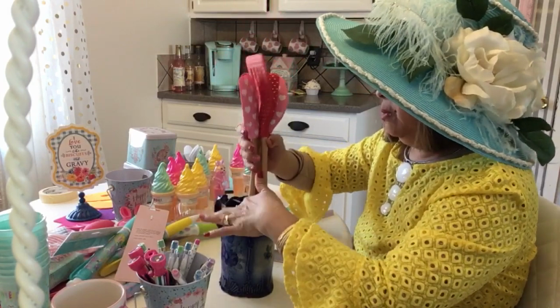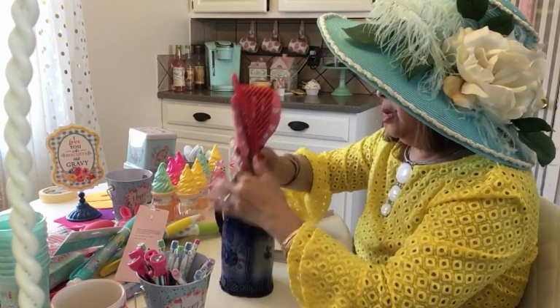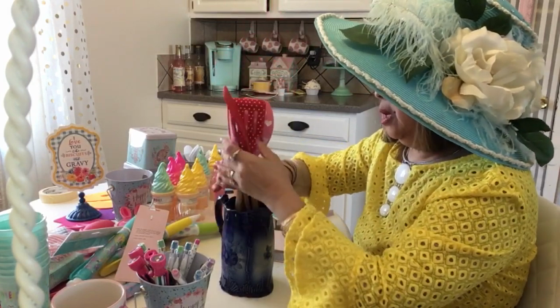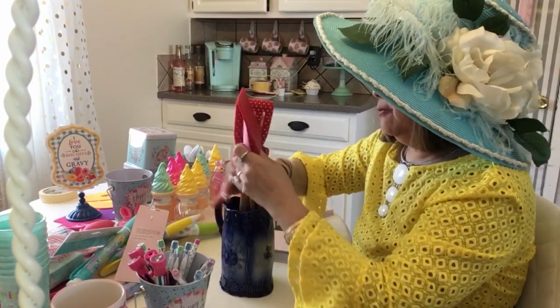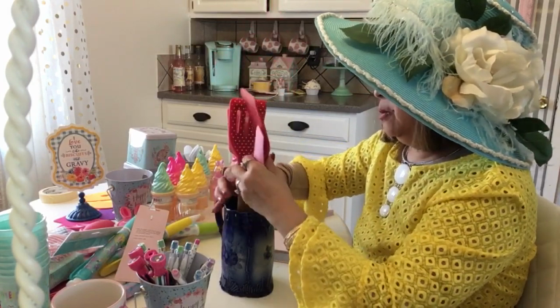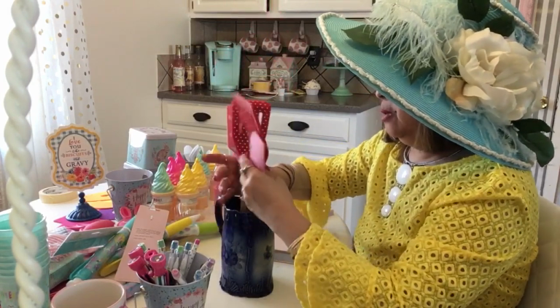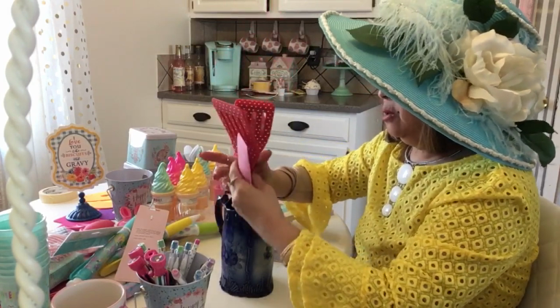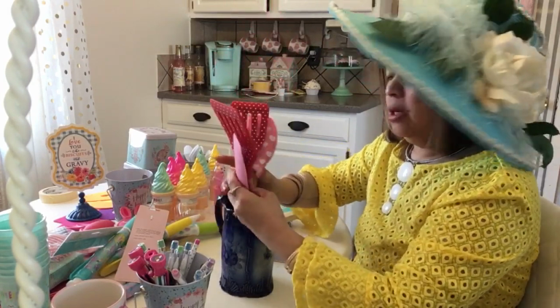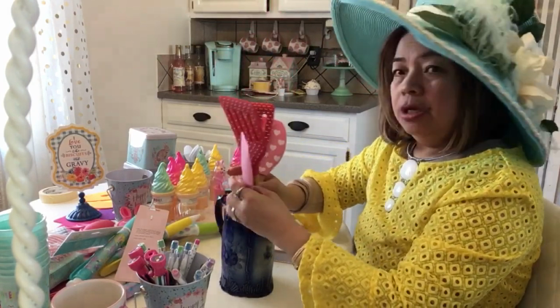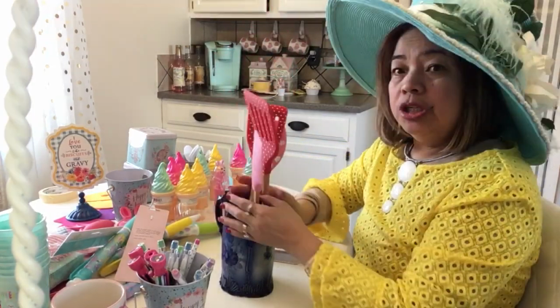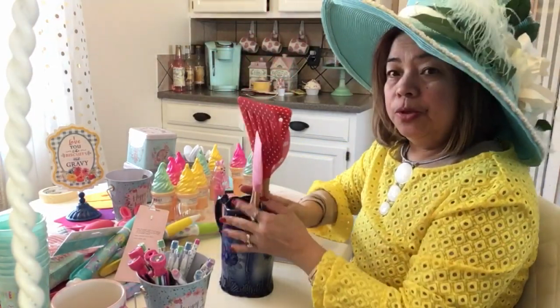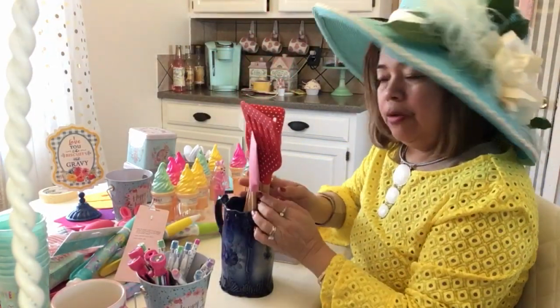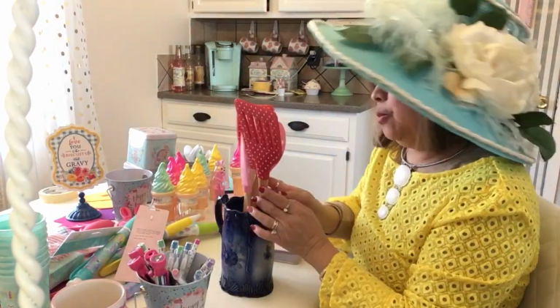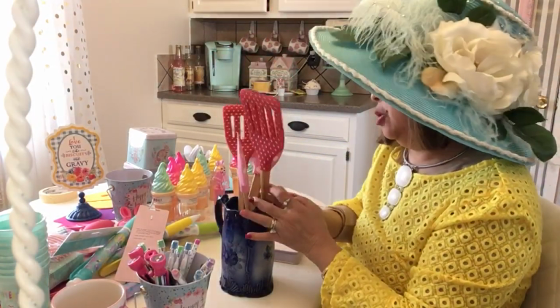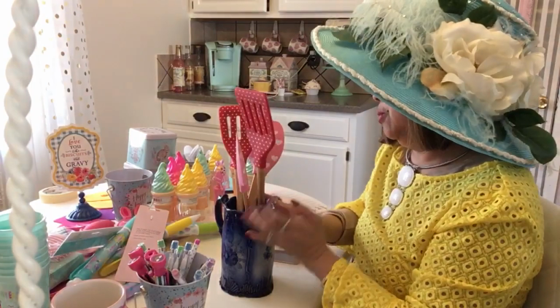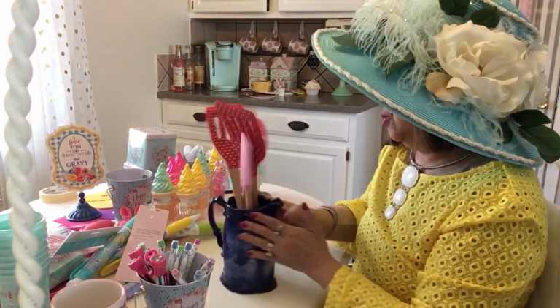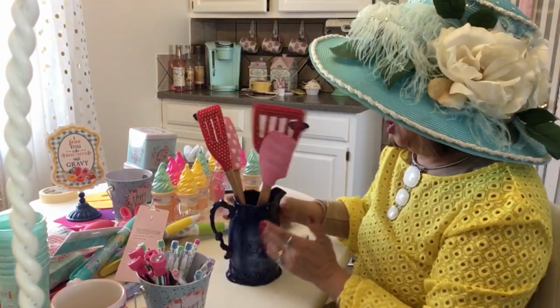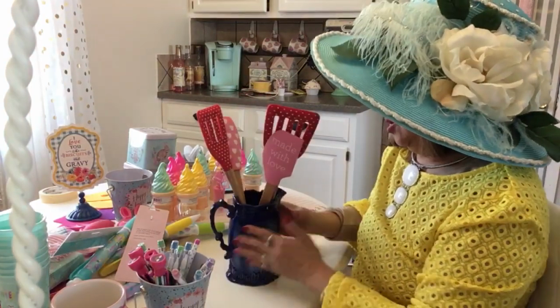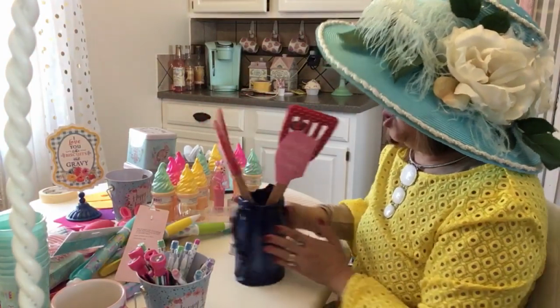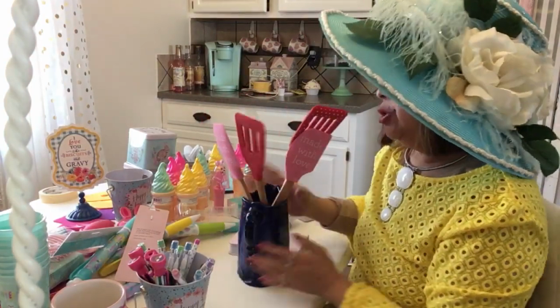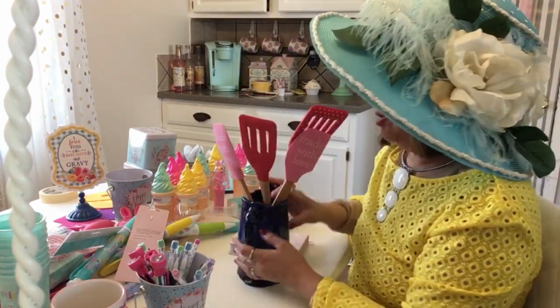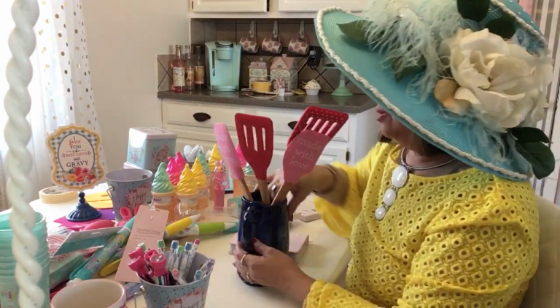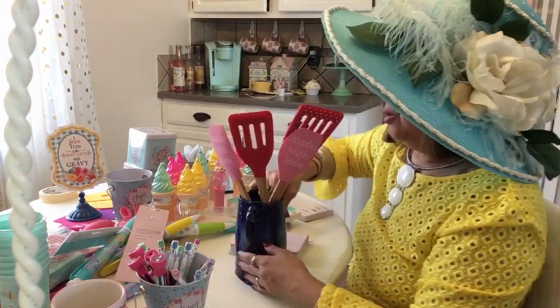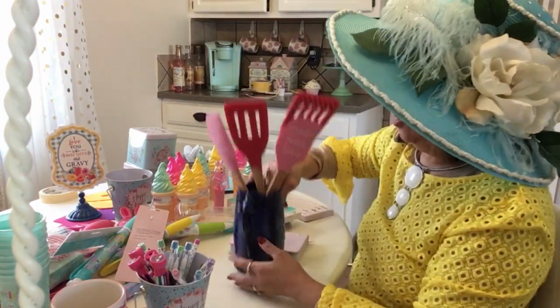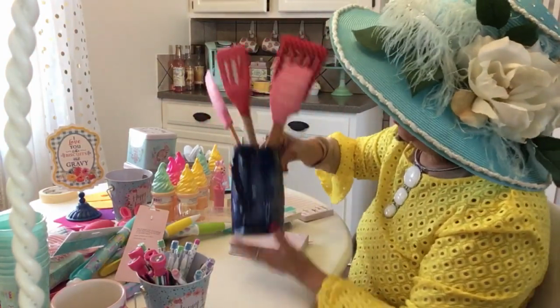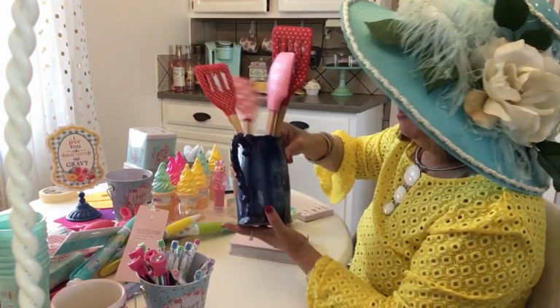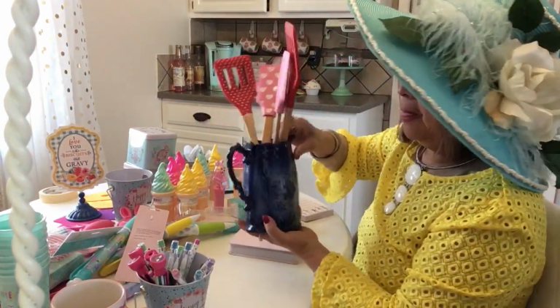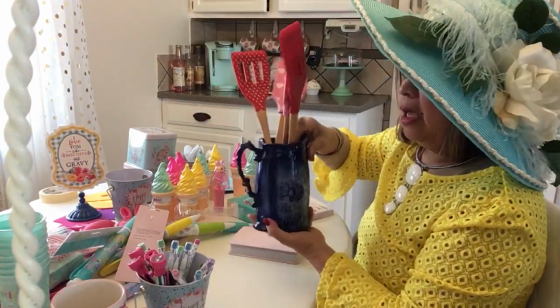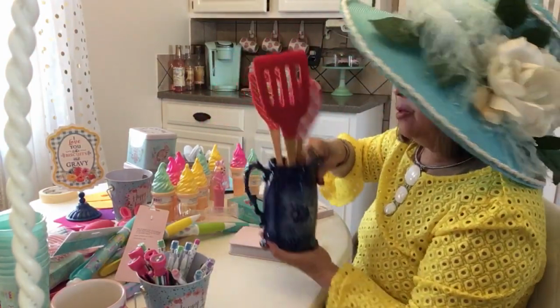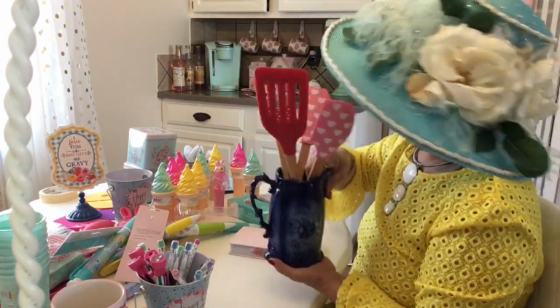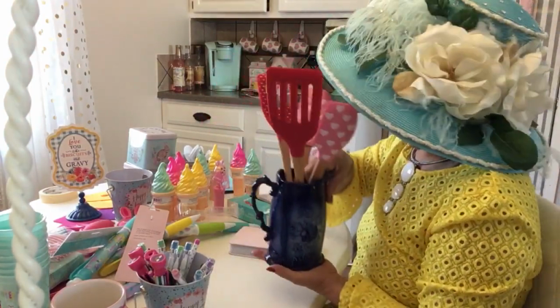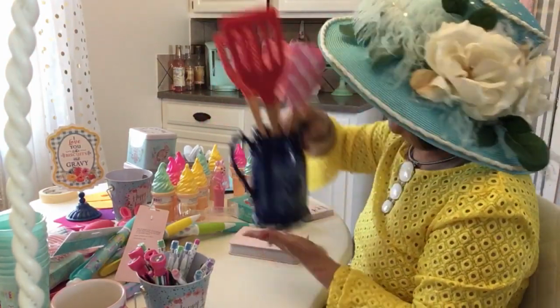I have a jar to put the spatula in — it's nice. I'm going to find a pink one but I can't find the pink one right now, so for now I'm using this blue jar so they have somewhere to go.